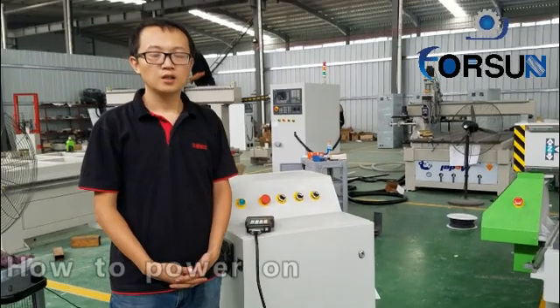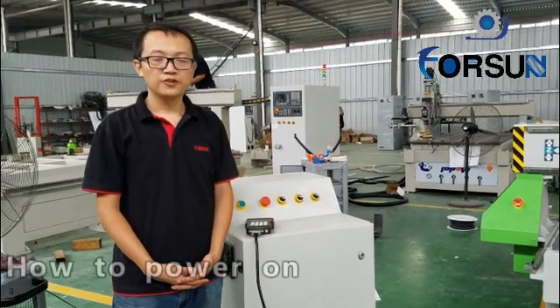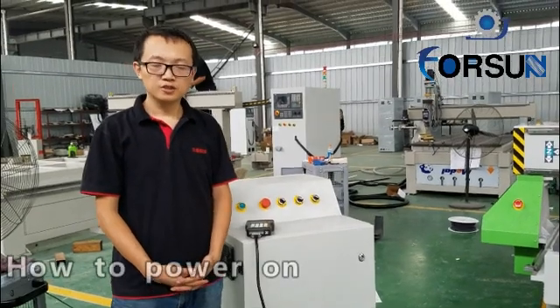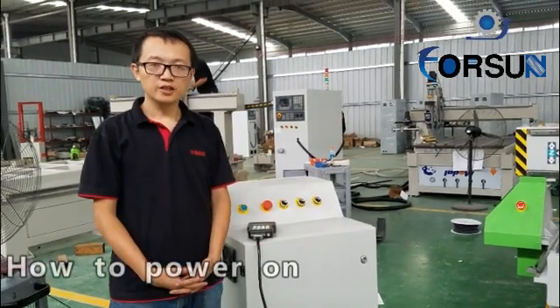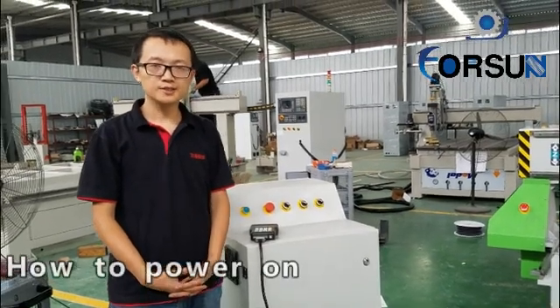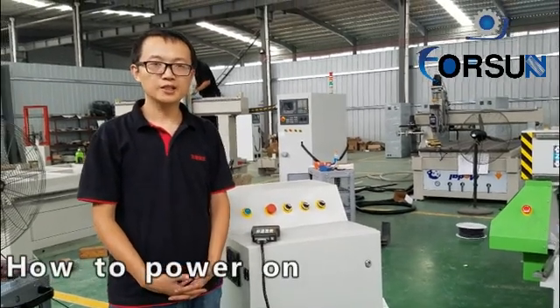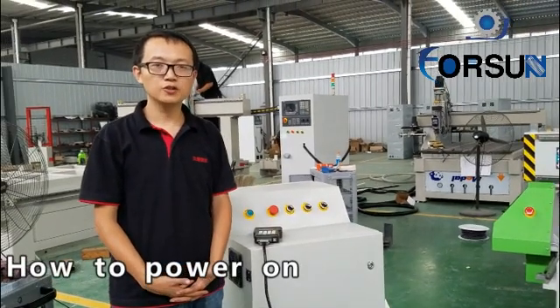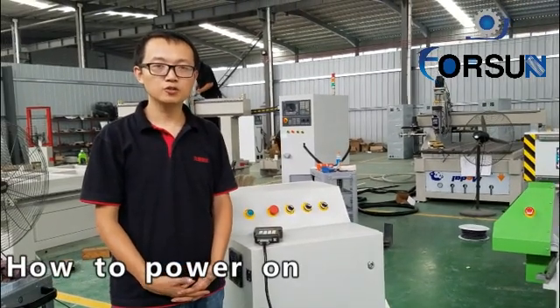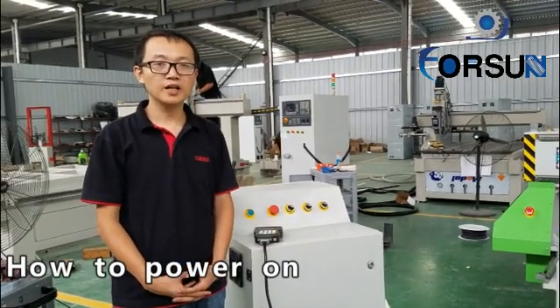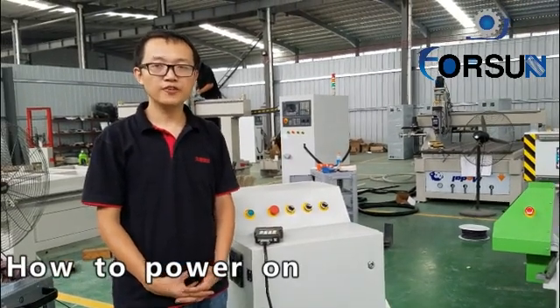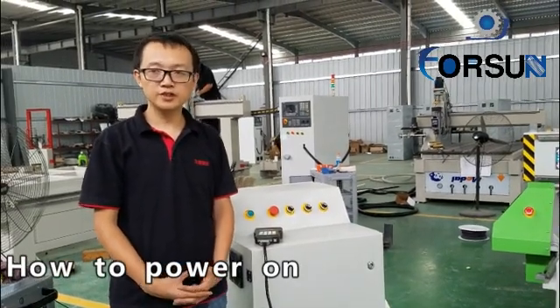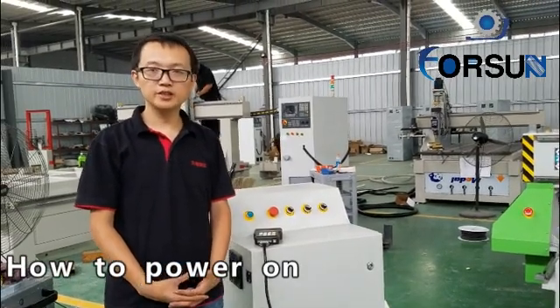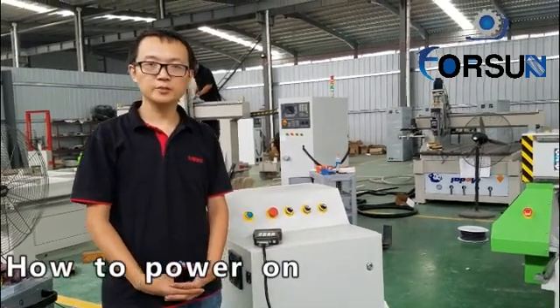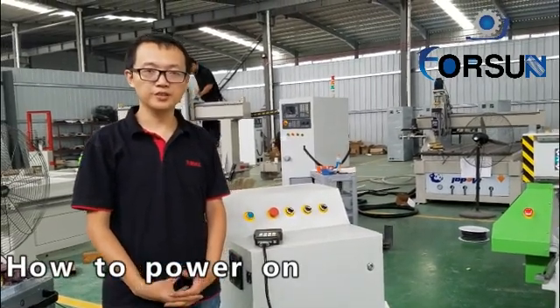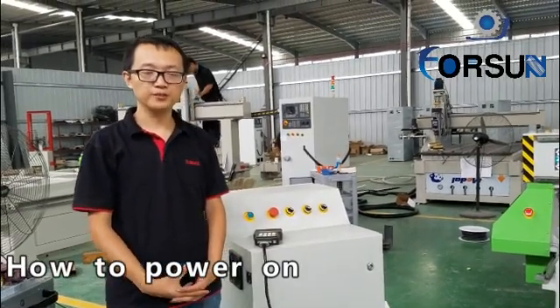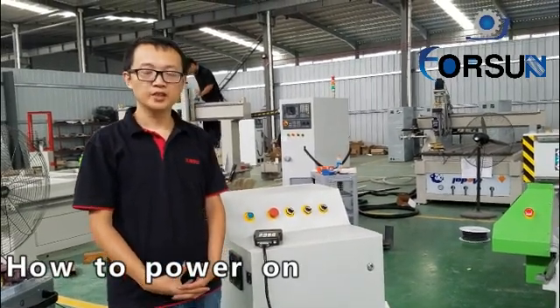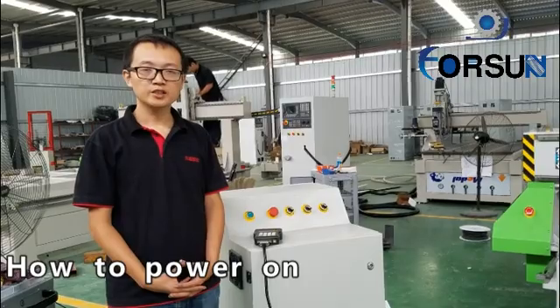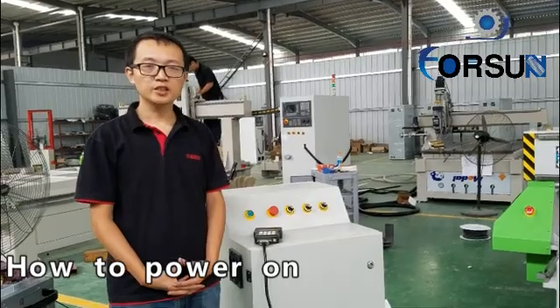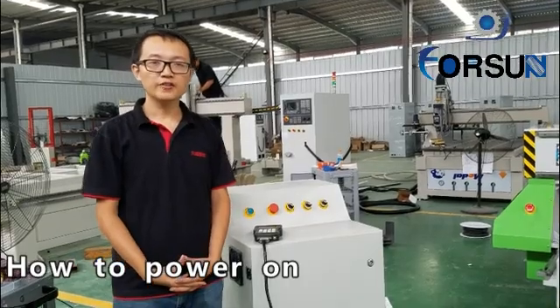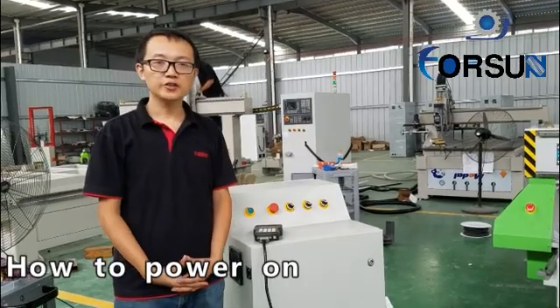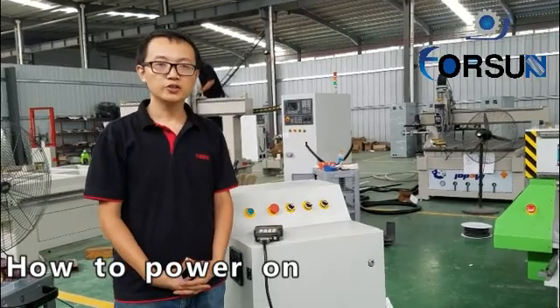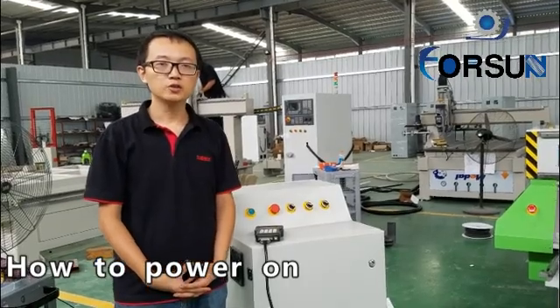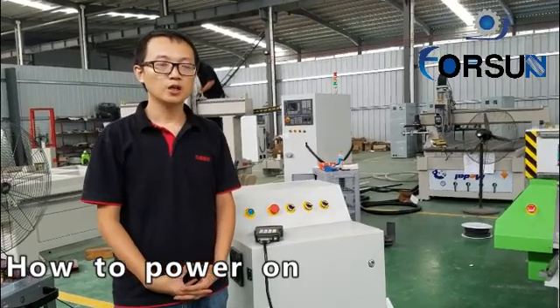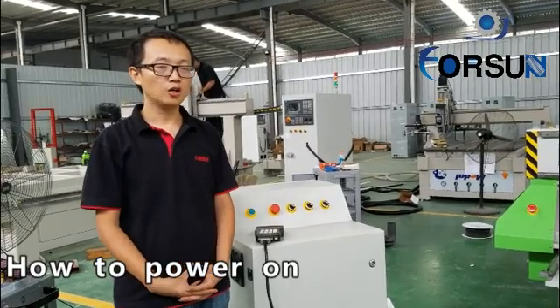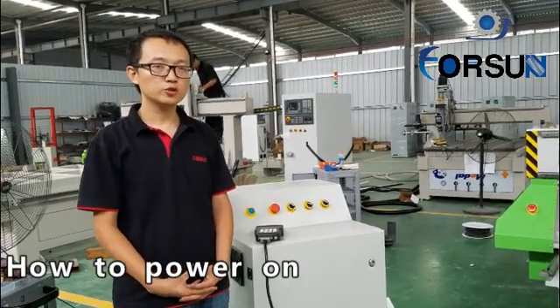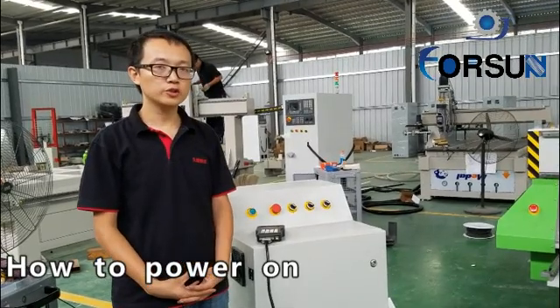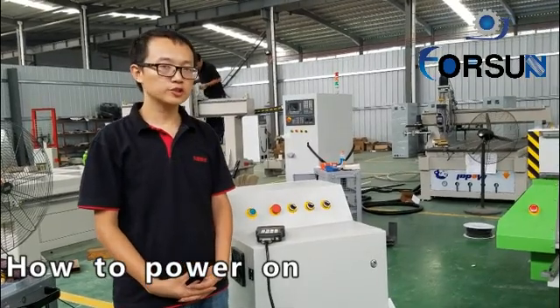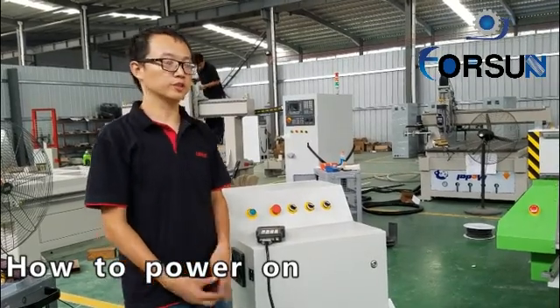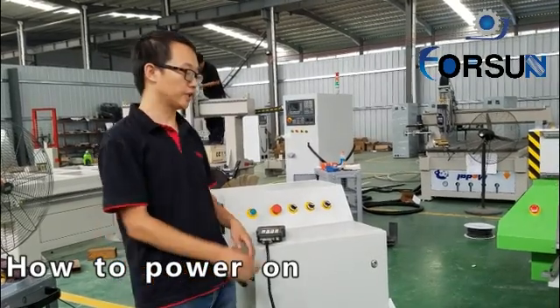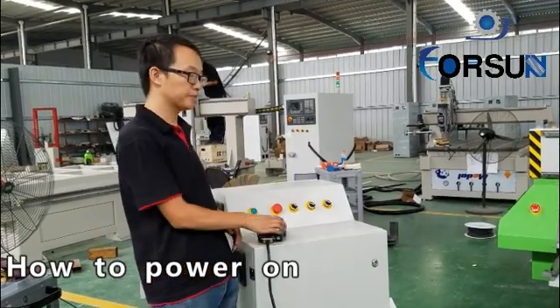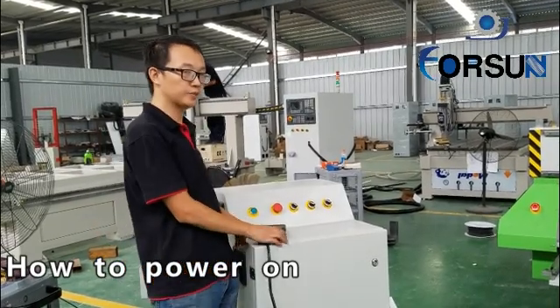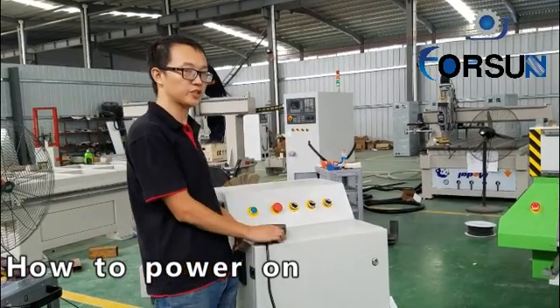Firstly, thank you Dubai for sending the machine. Today, I will tell you how to use the TFT machine.